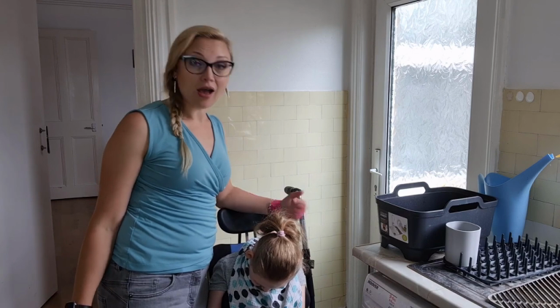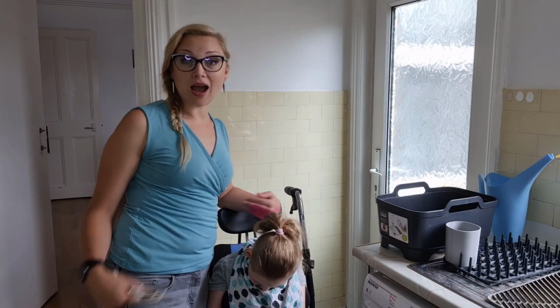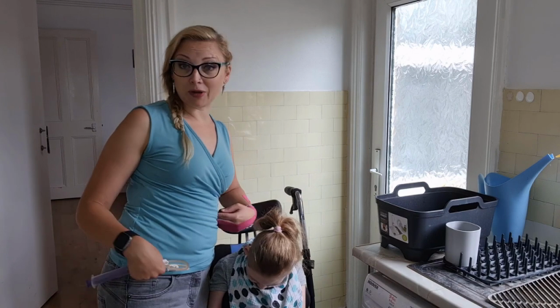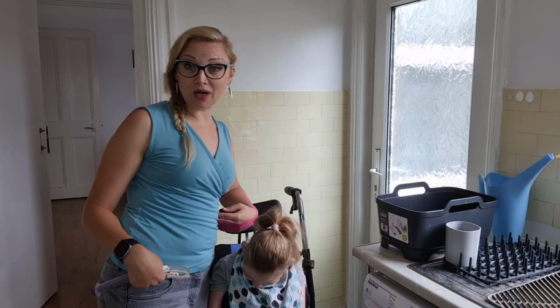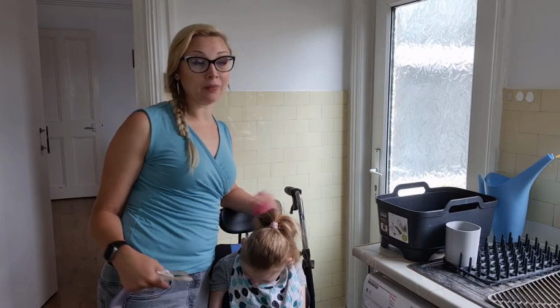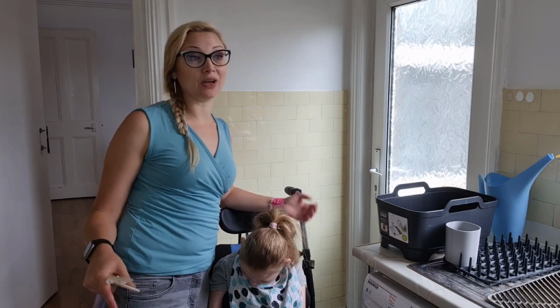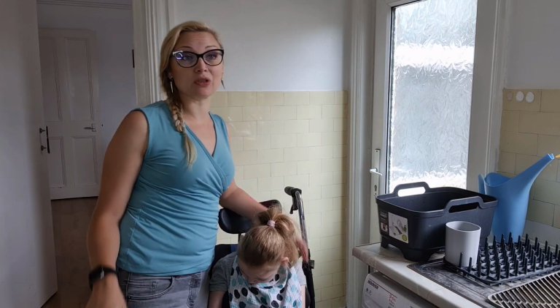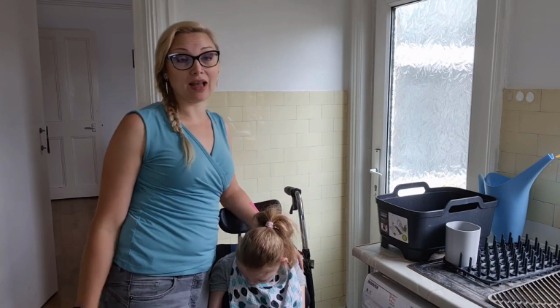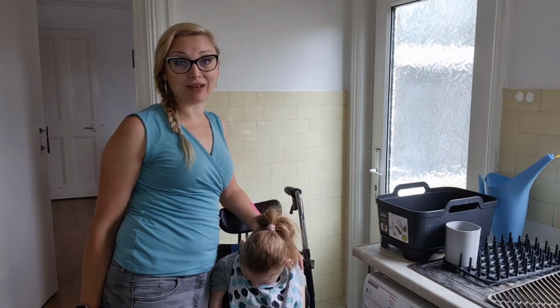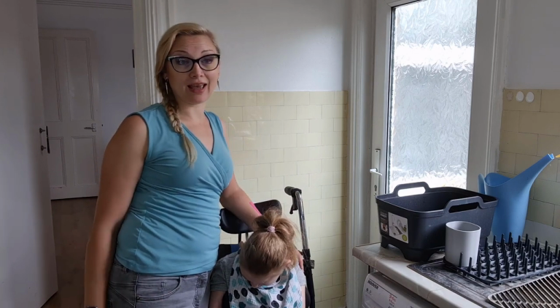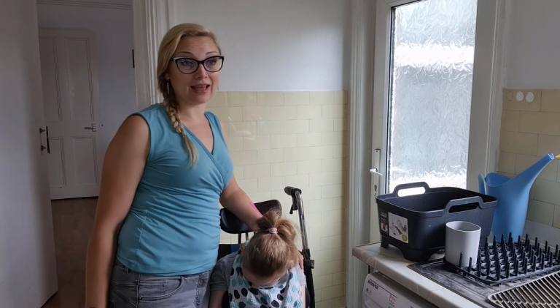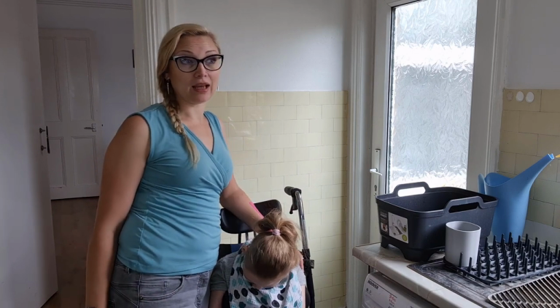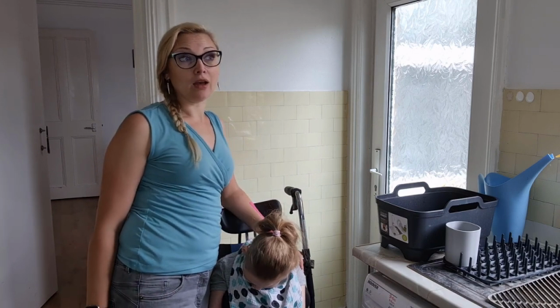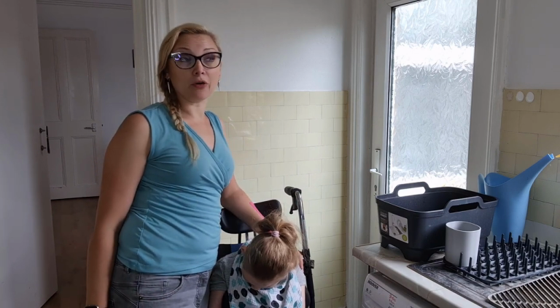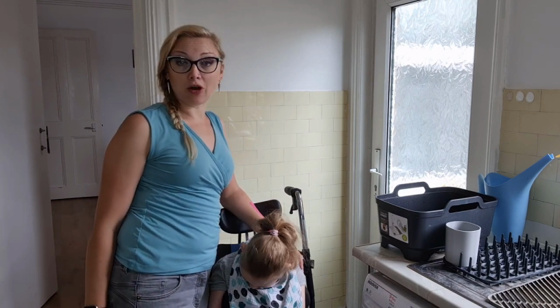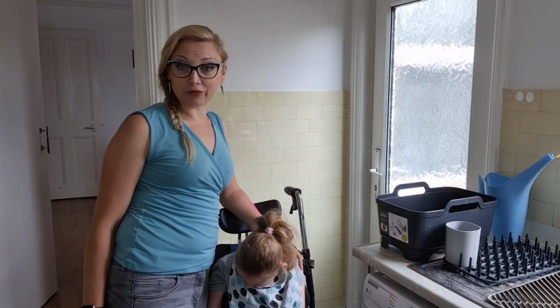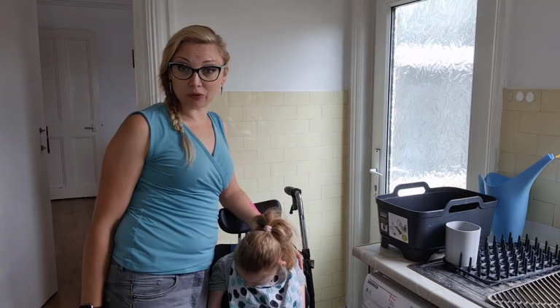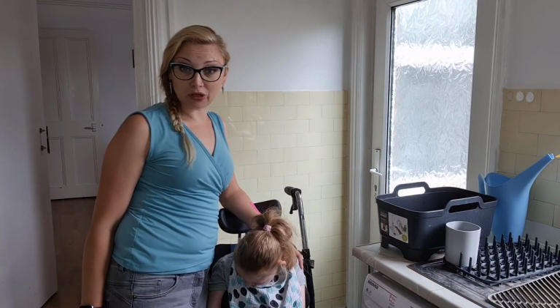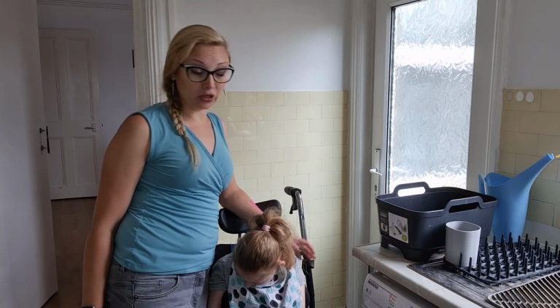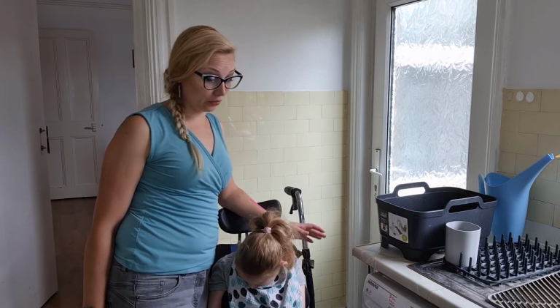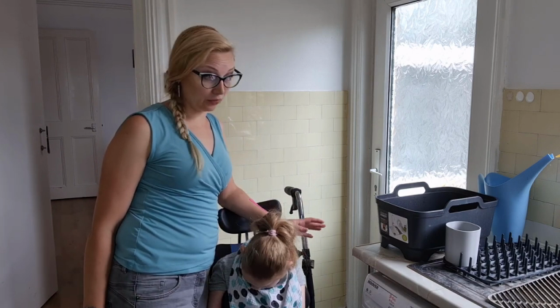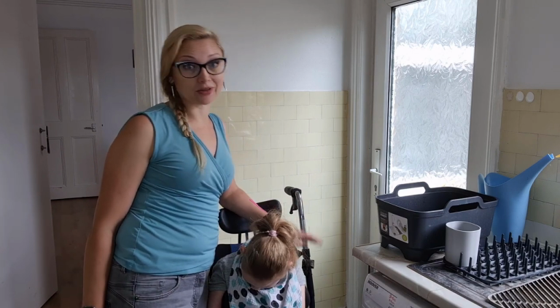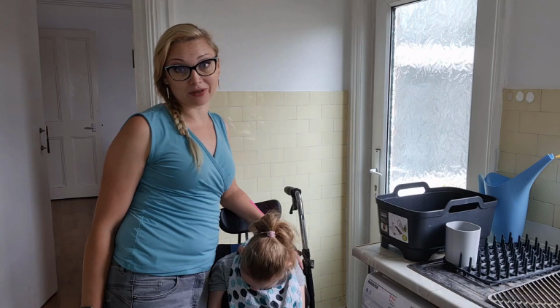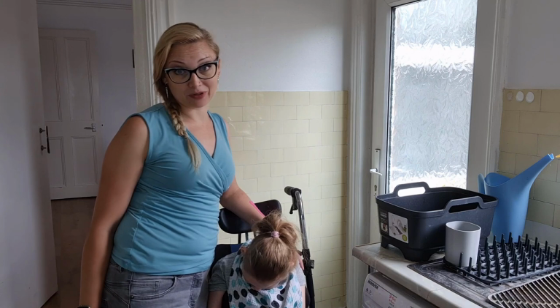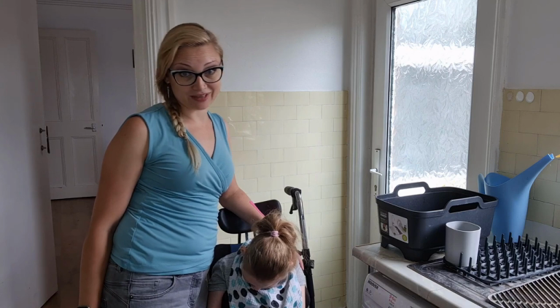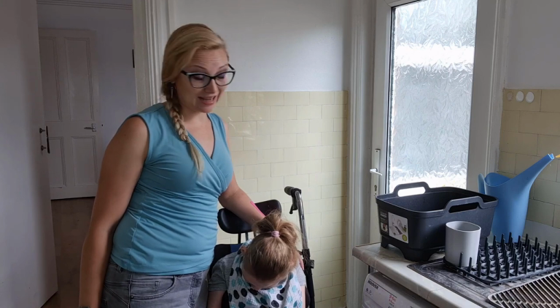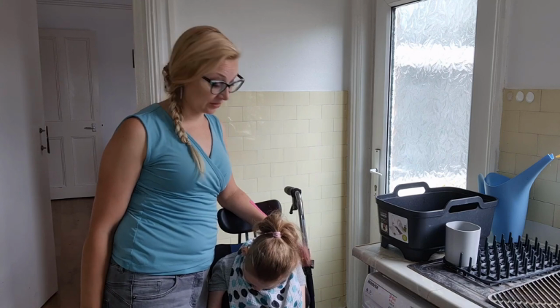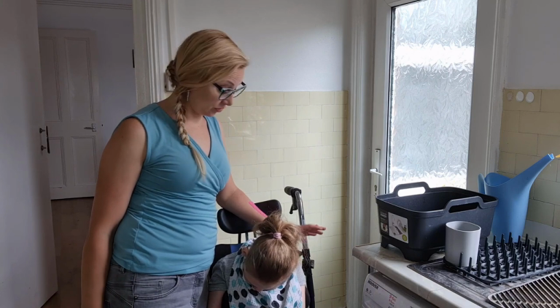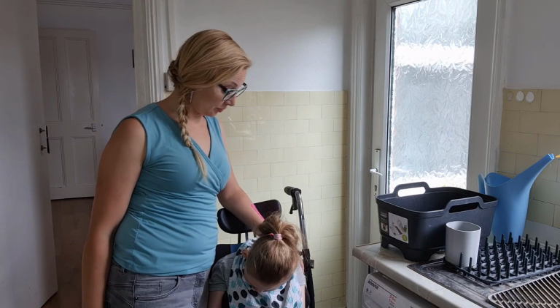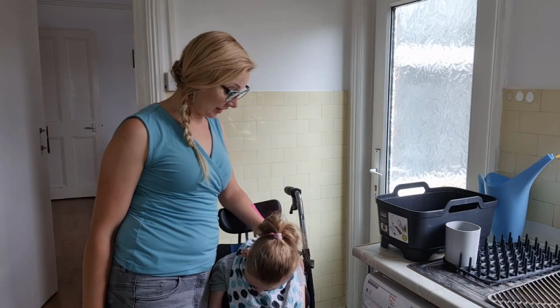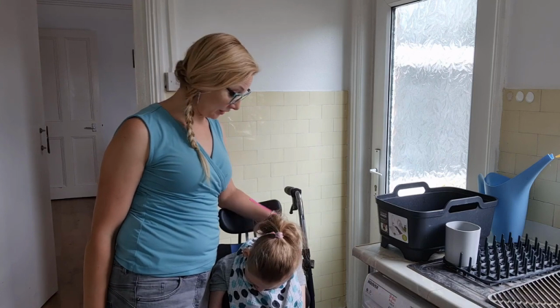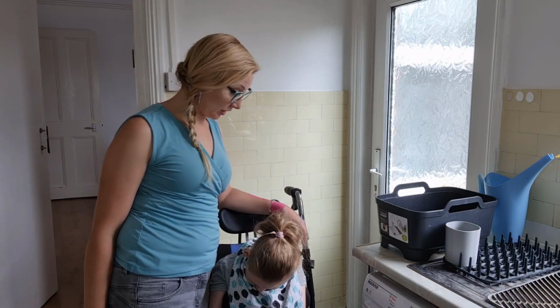I'm her mum. I also have a four and a half year old girl who is currently with her dad, so it's just me and Eileen today.